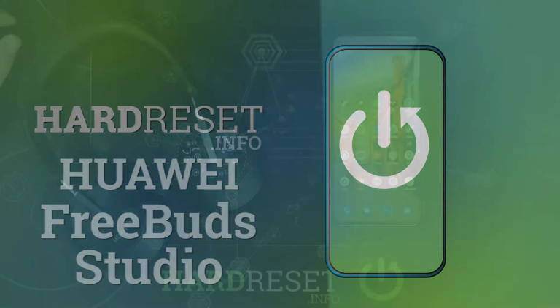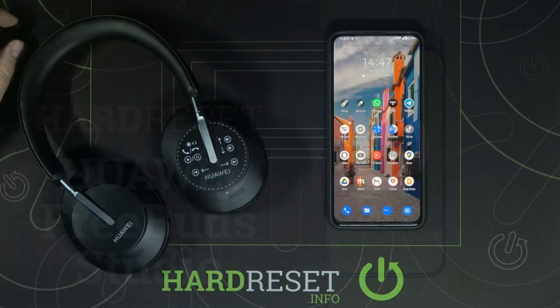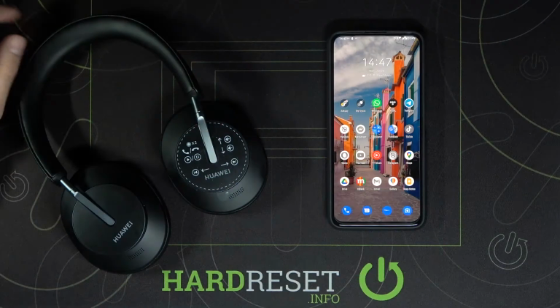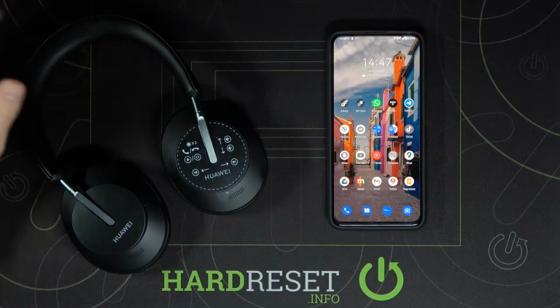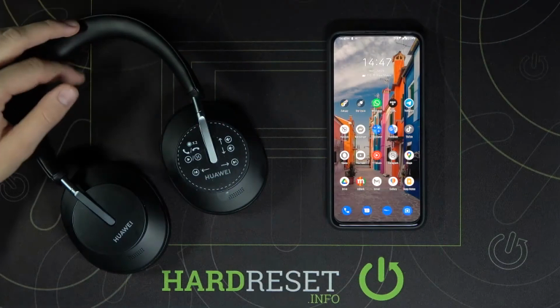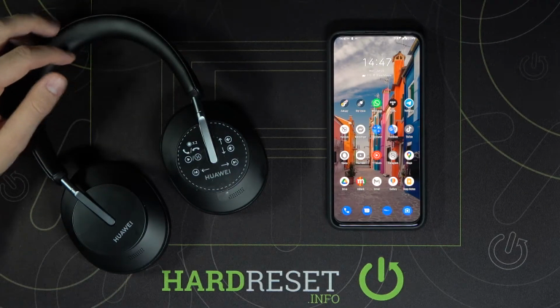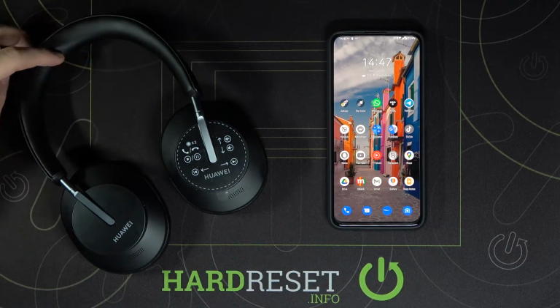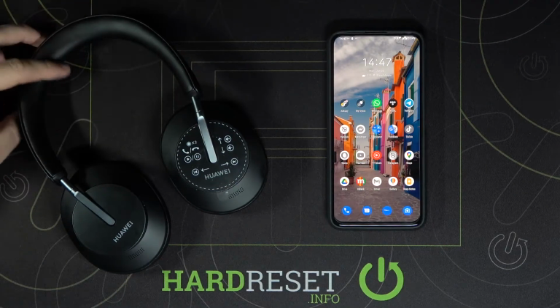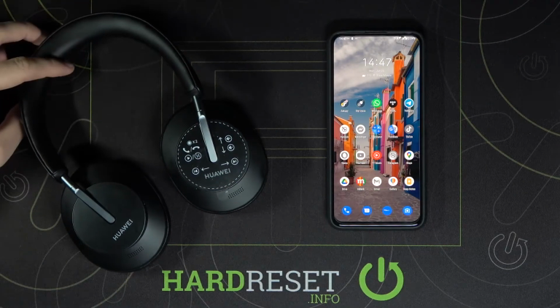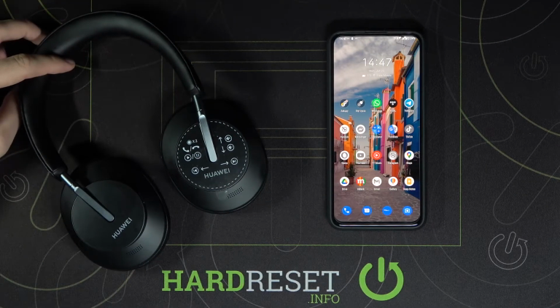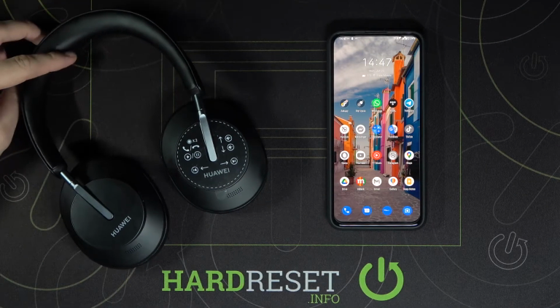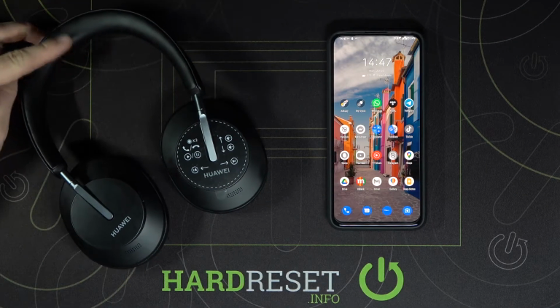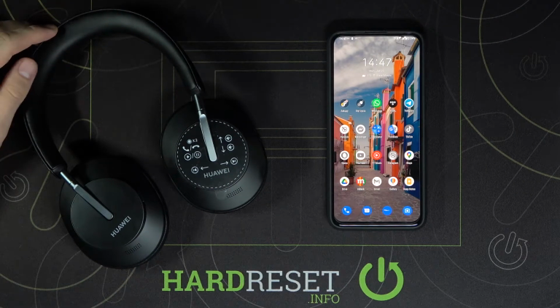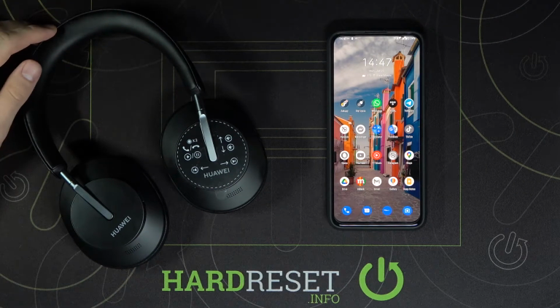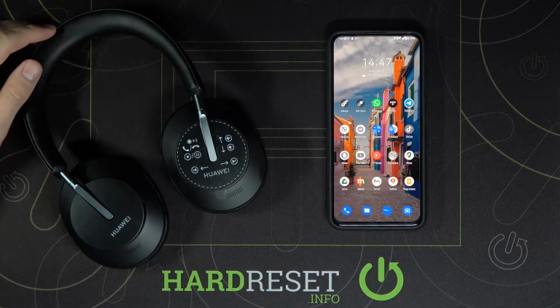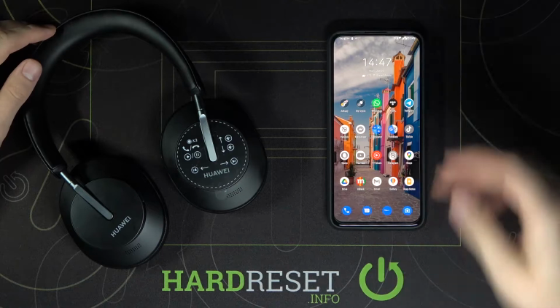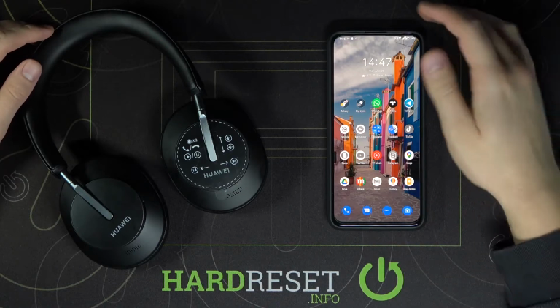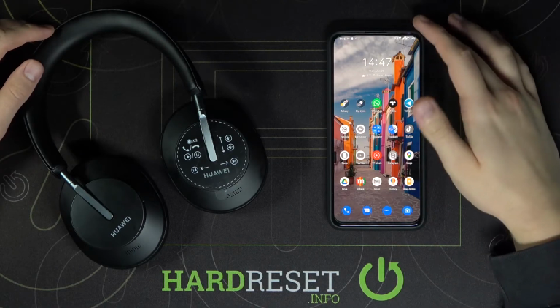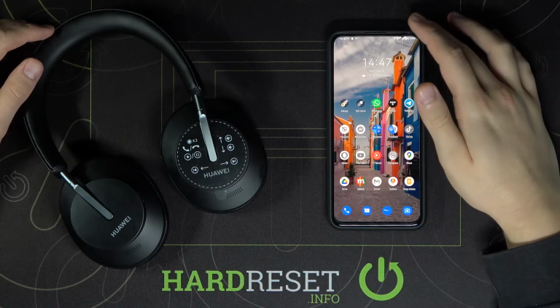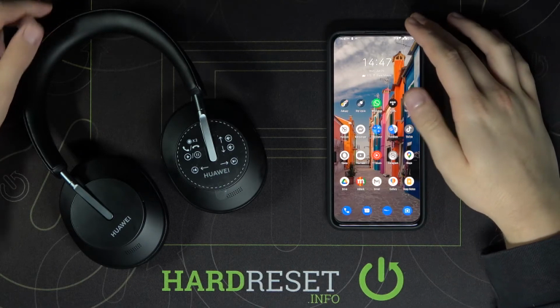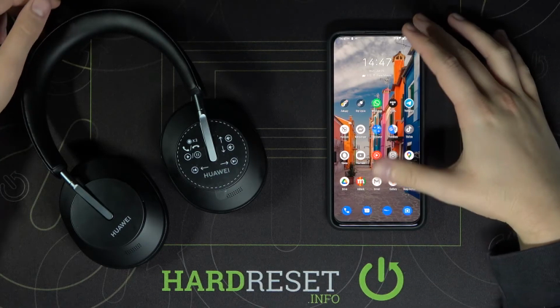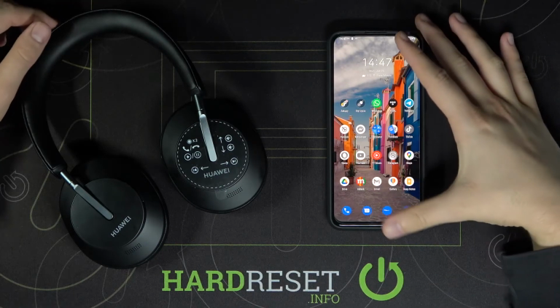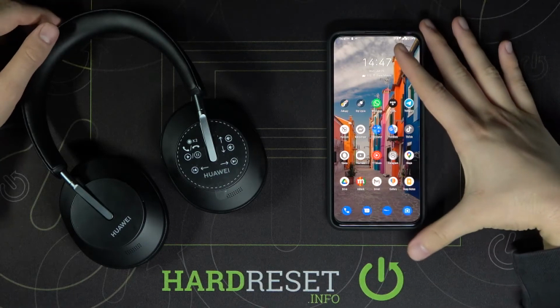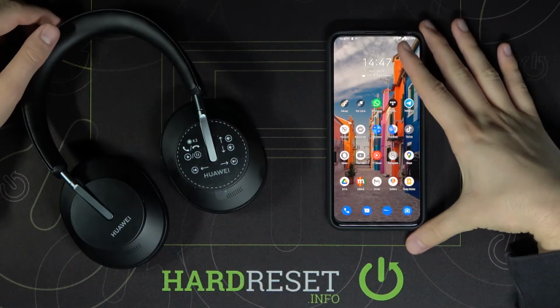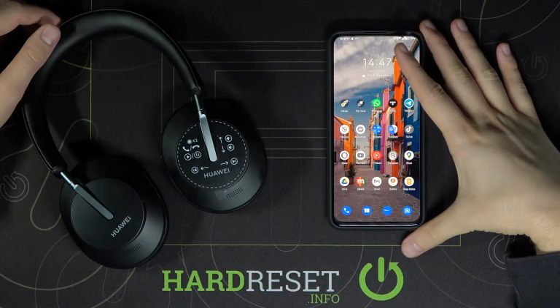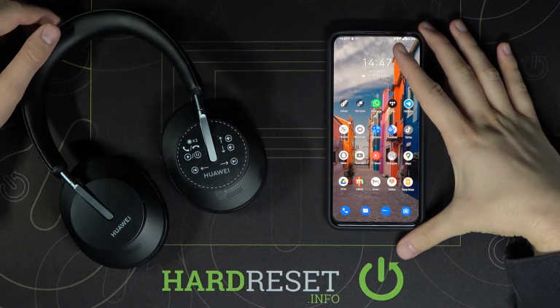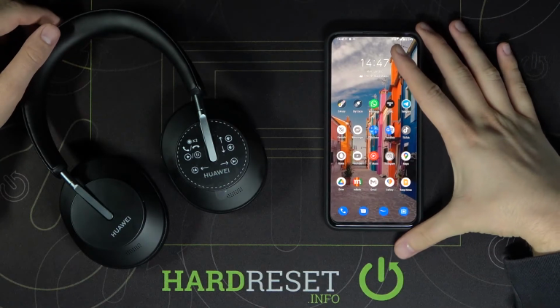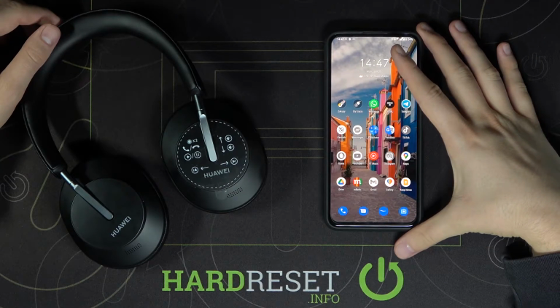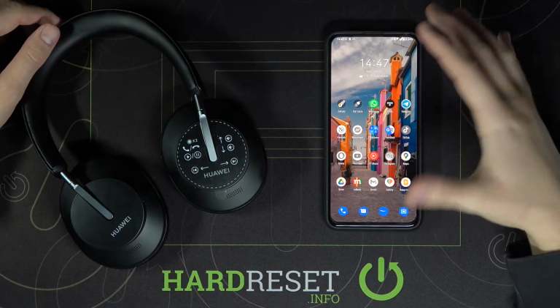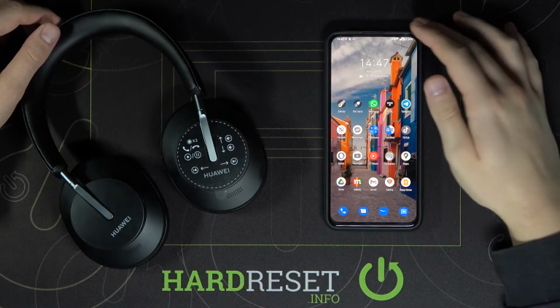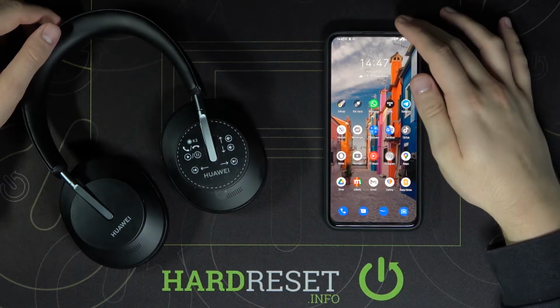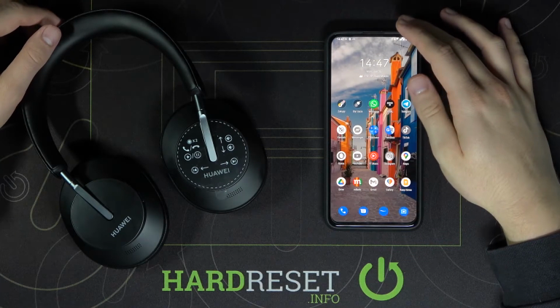Welcome! In front of me I have Huawei FreeBuds Studio and I'm going to show you how you can connect these FreeBuds to your Android smartphone.